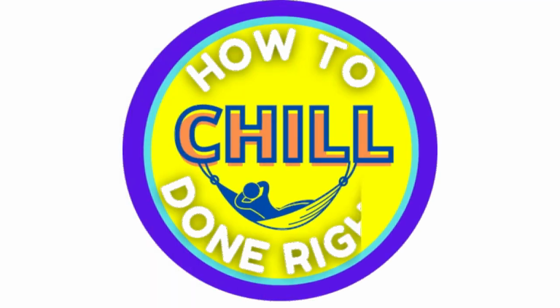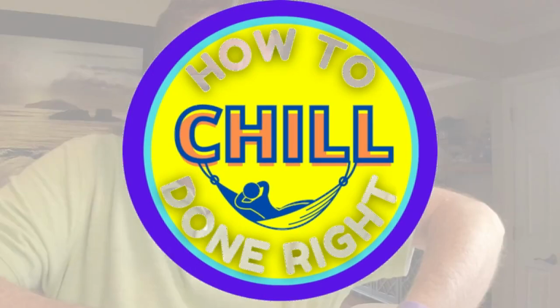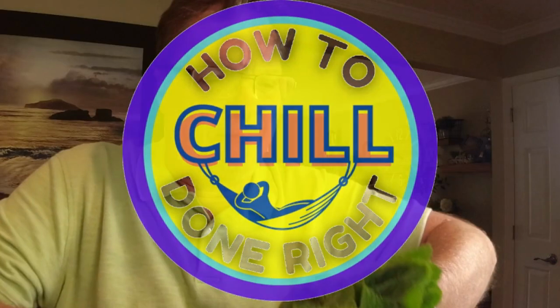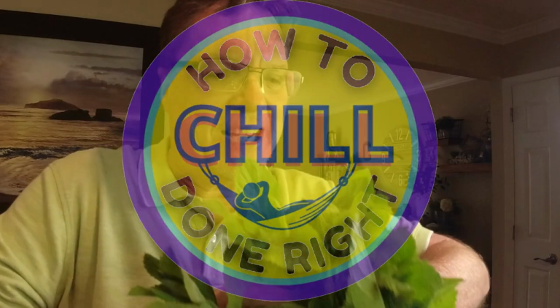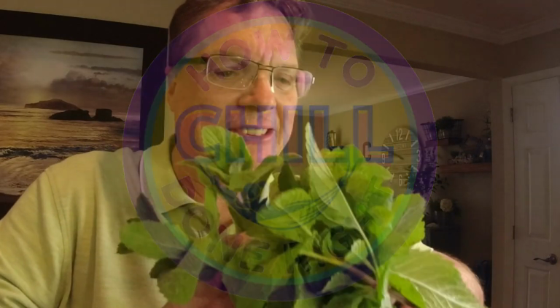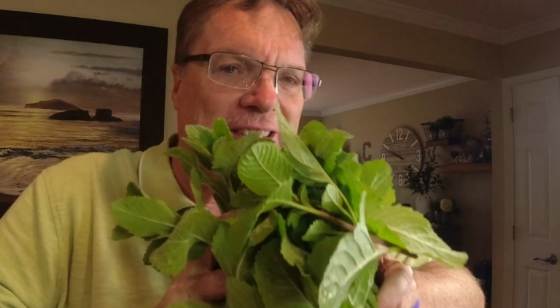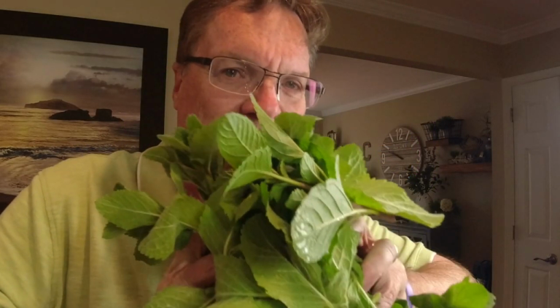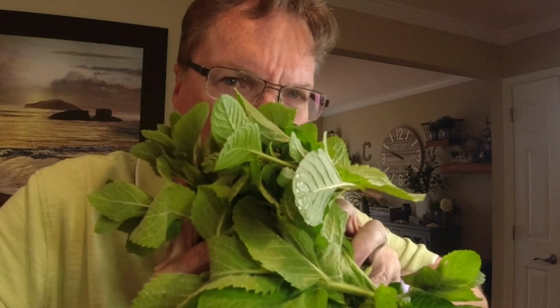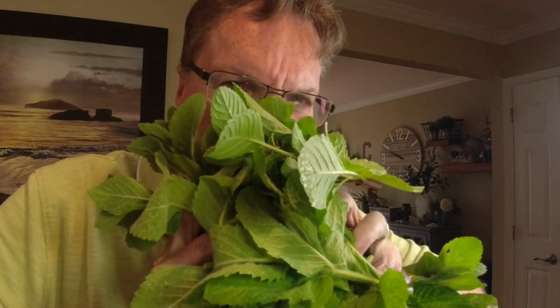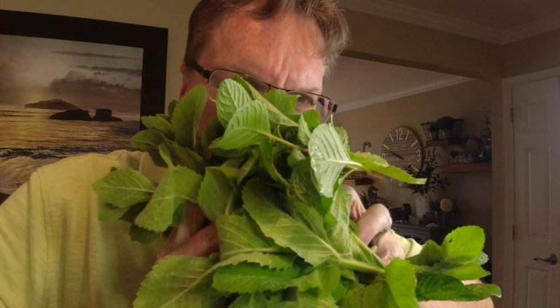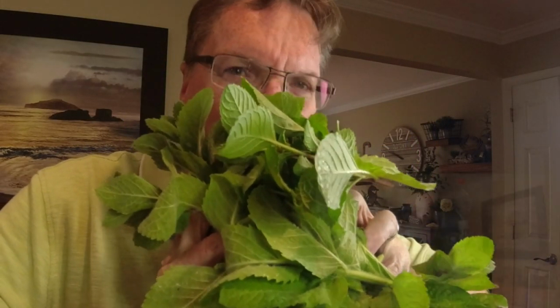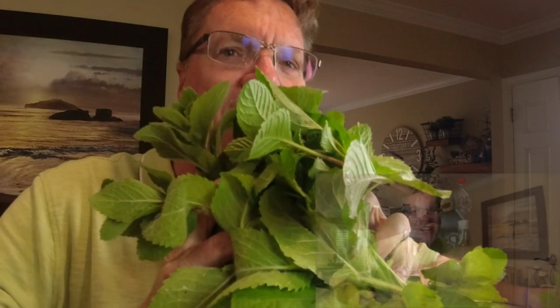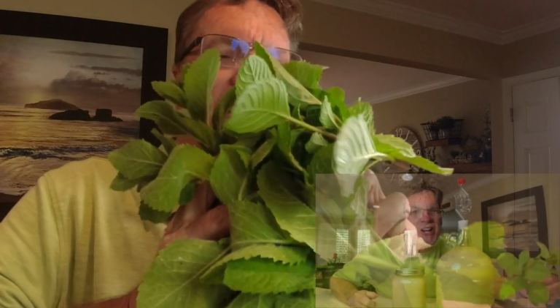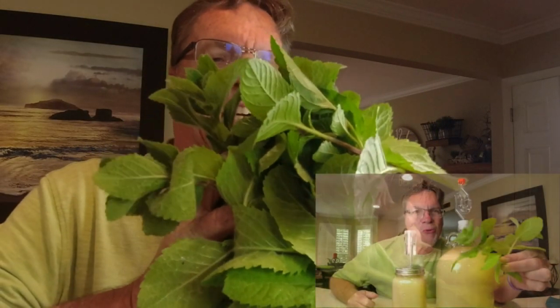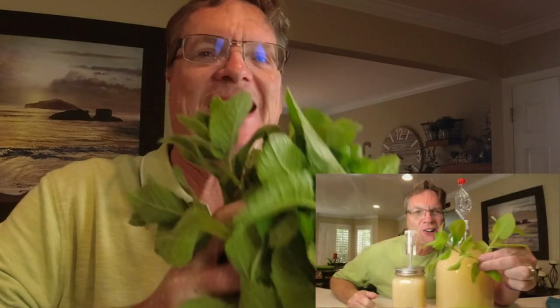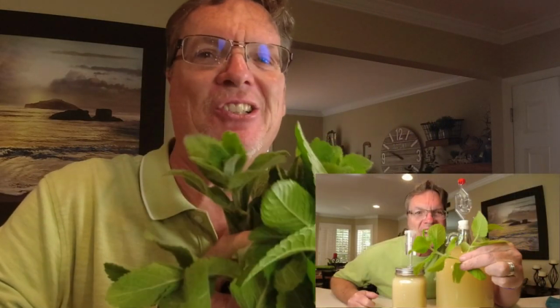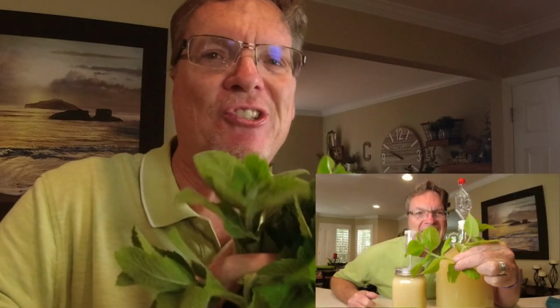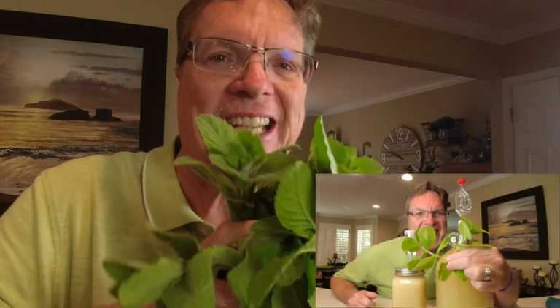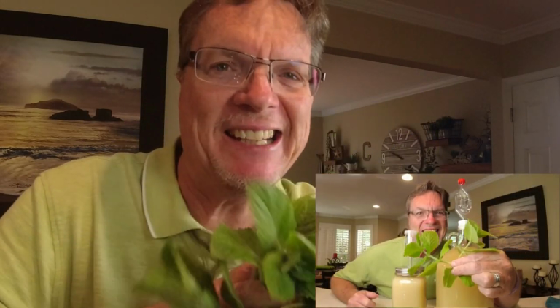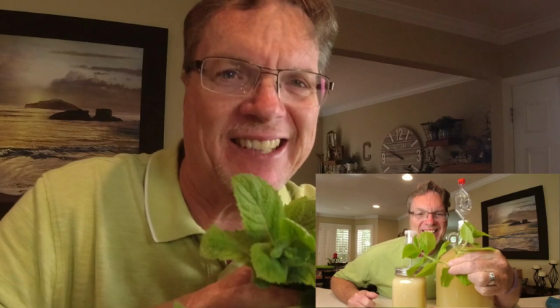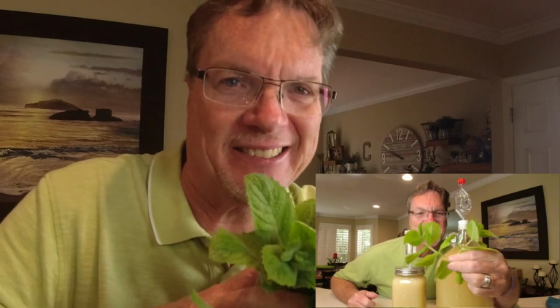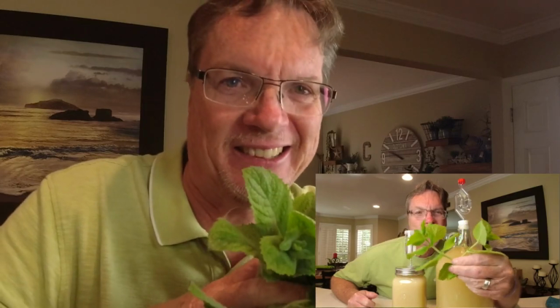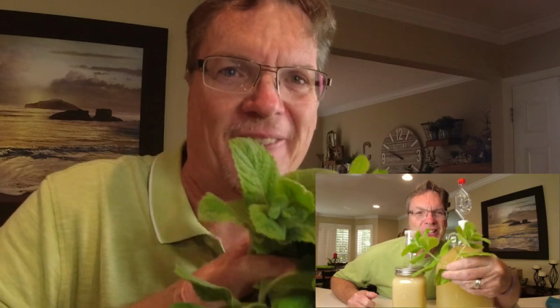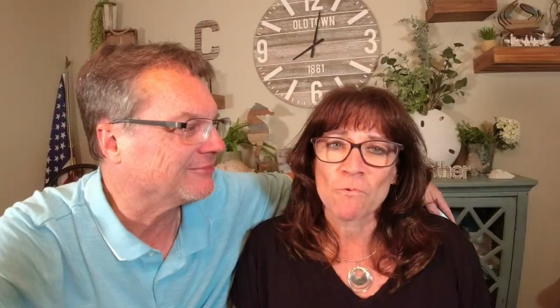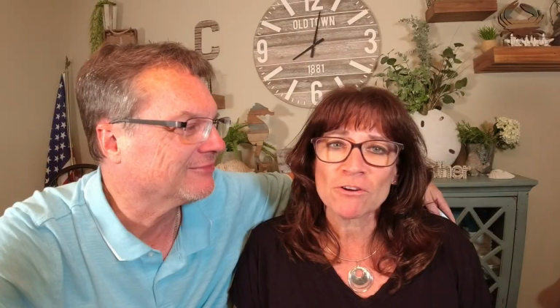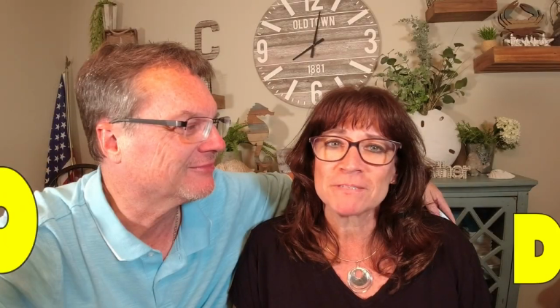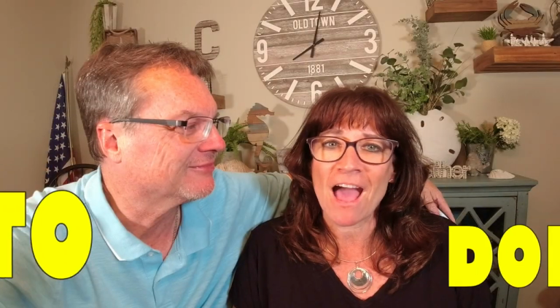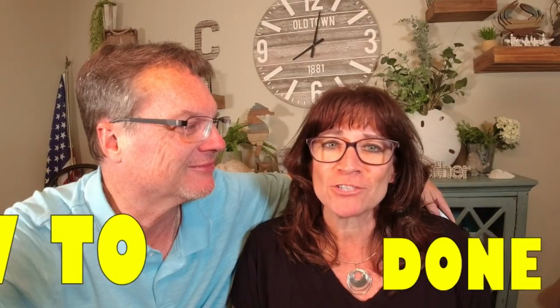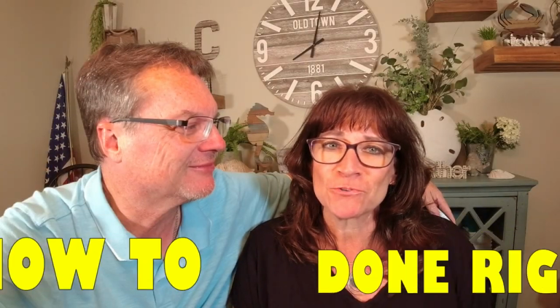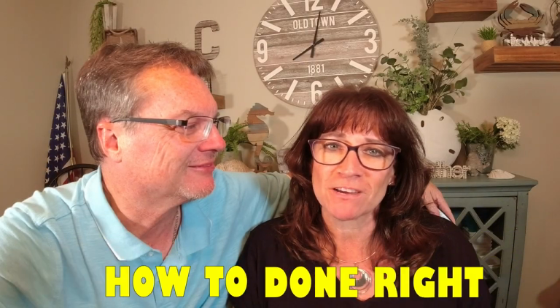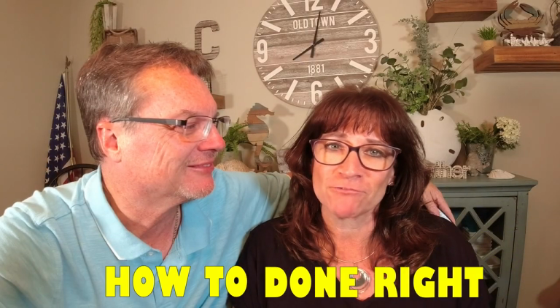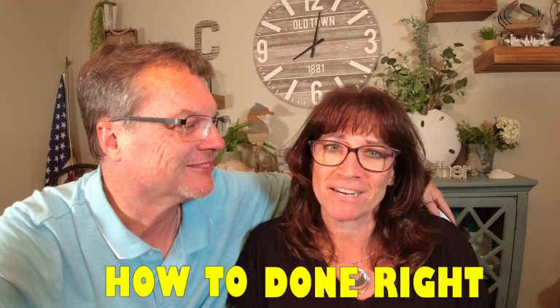Oh my goodness, oh I could just eat this stuff. Welcome to How To Done Right.